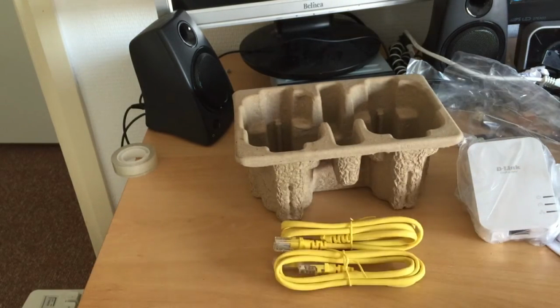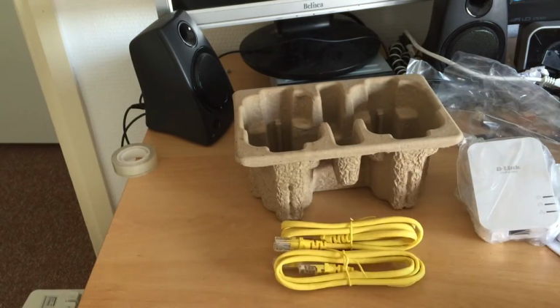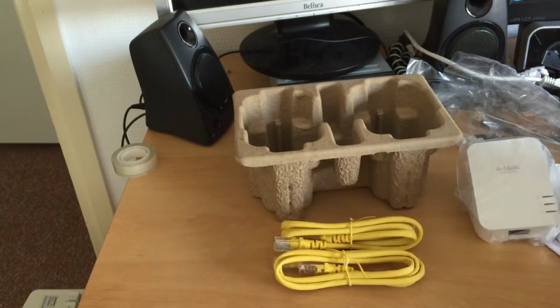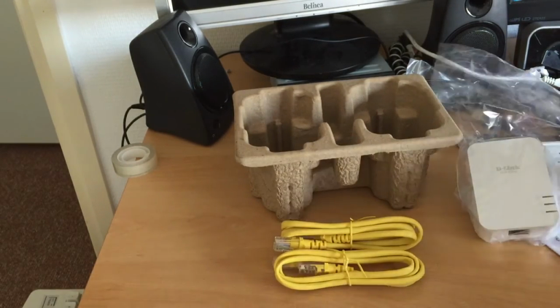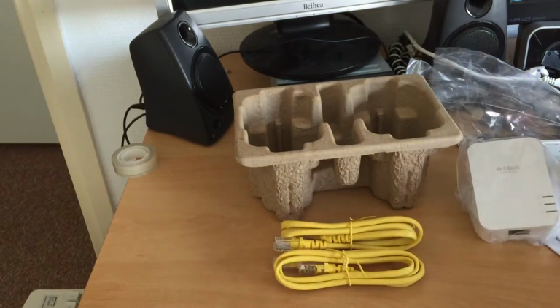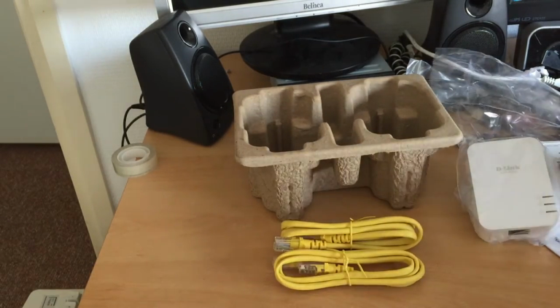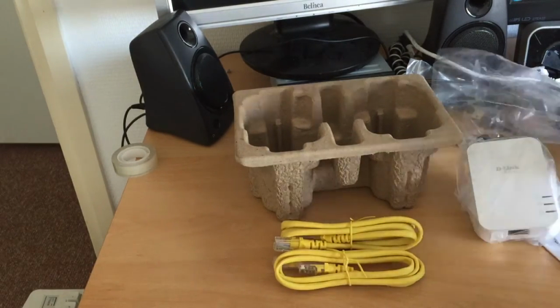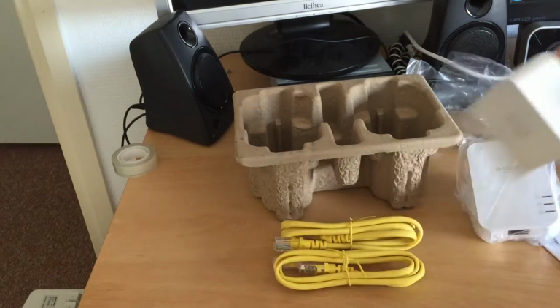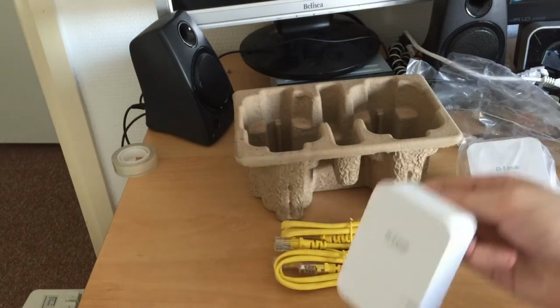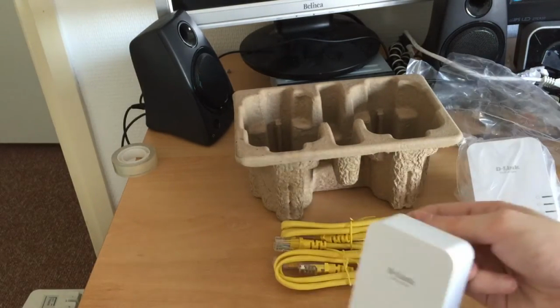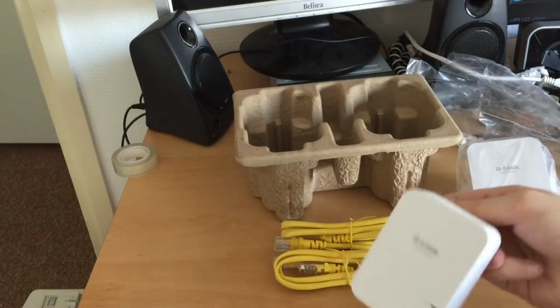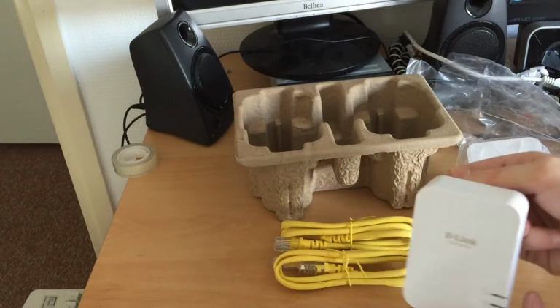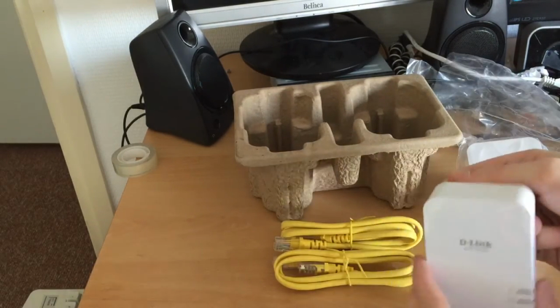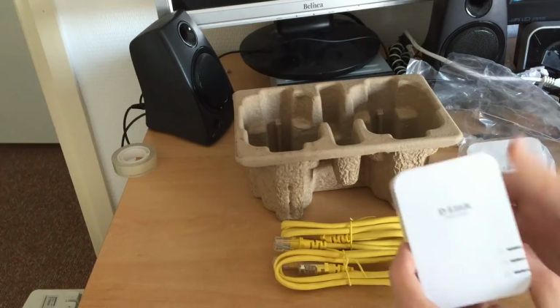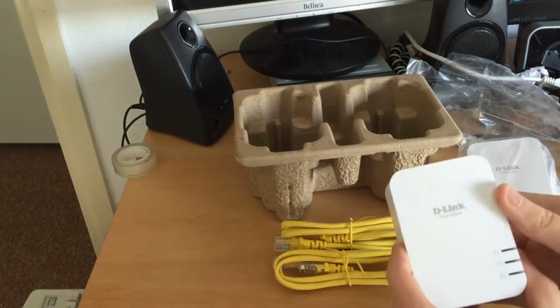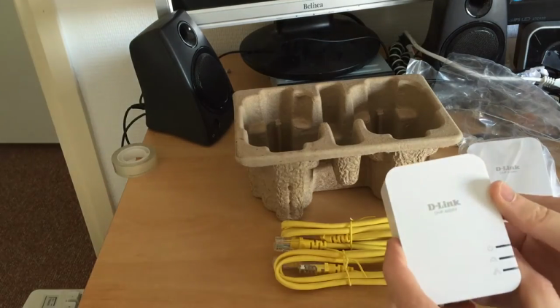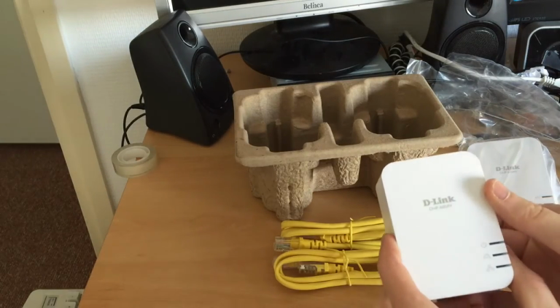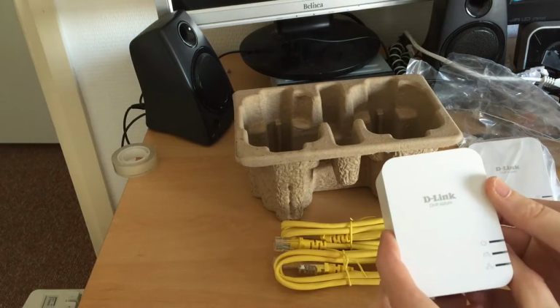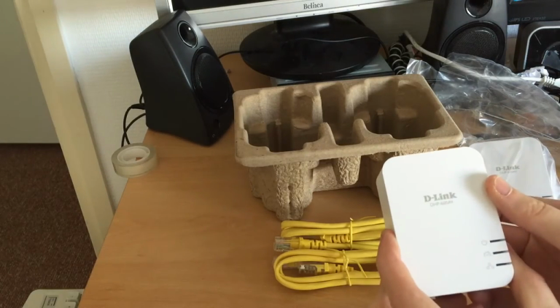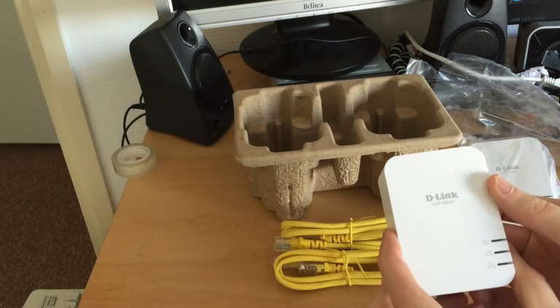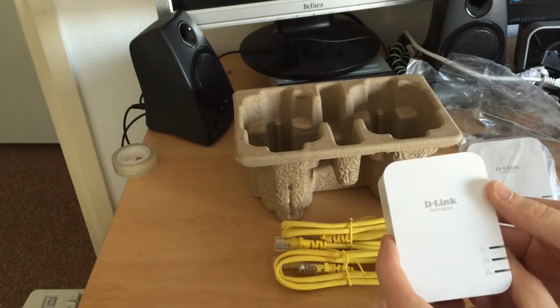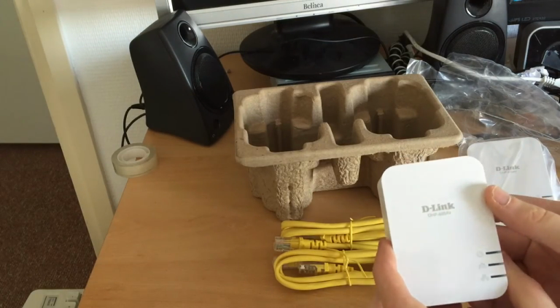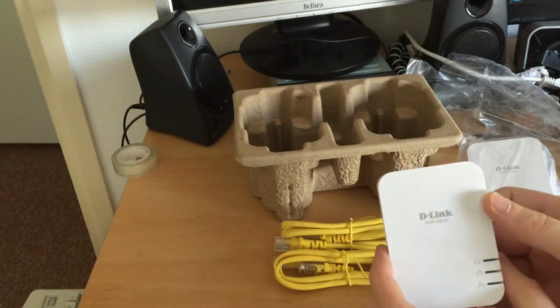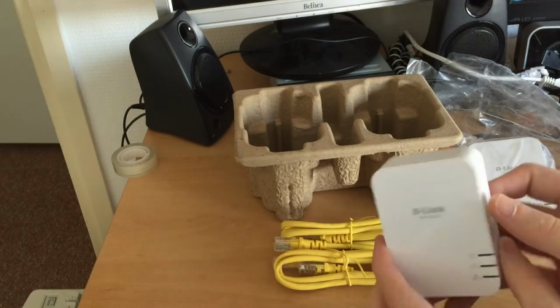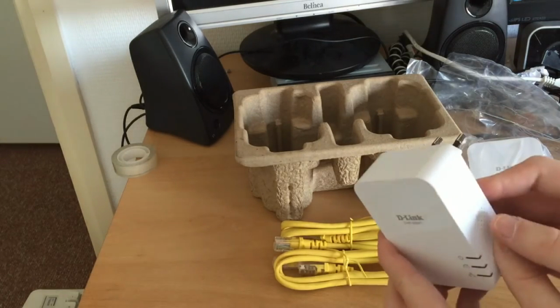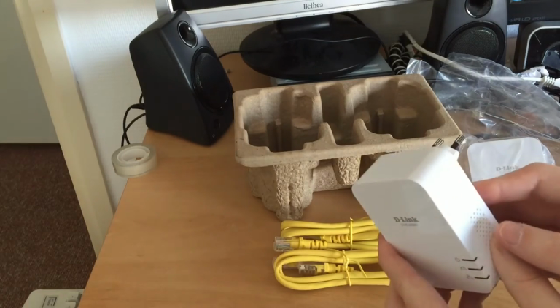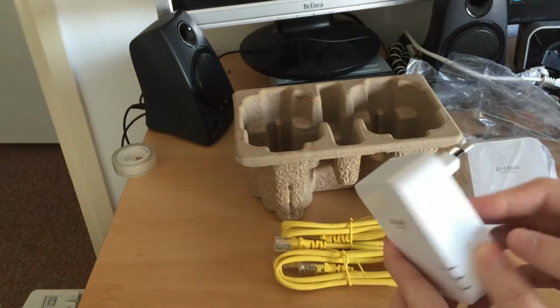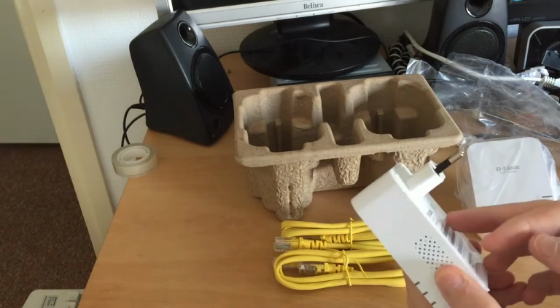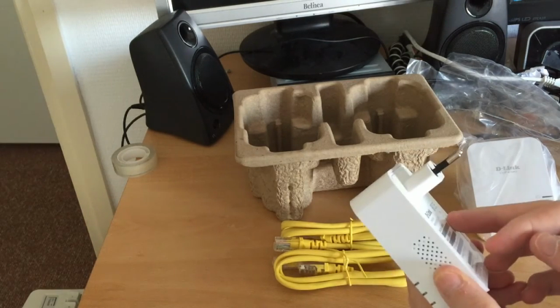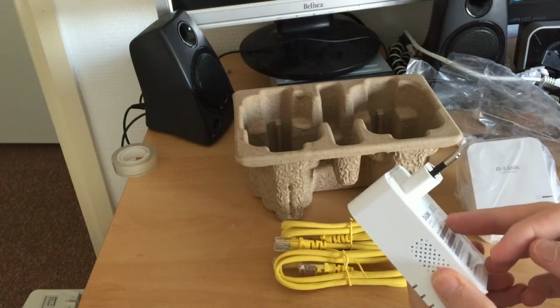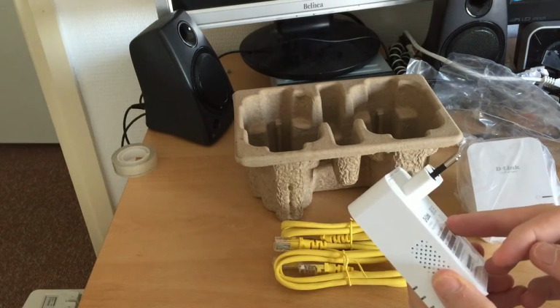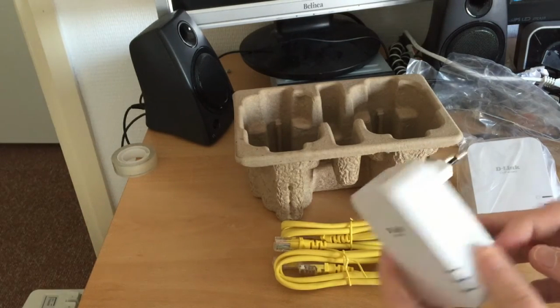So these are the power line adapters - let's start installing them and see if they work.